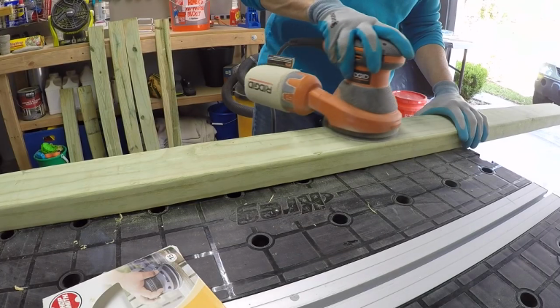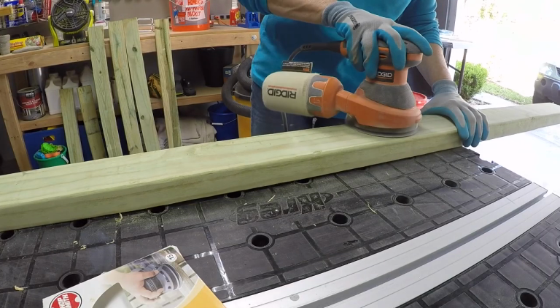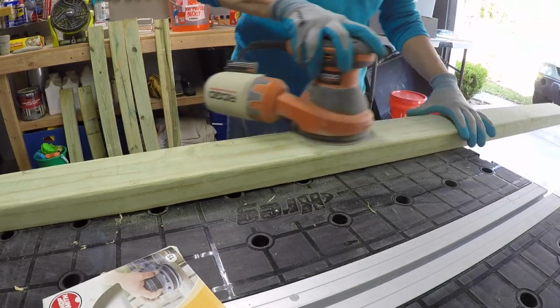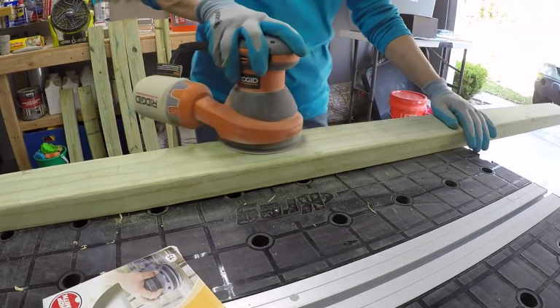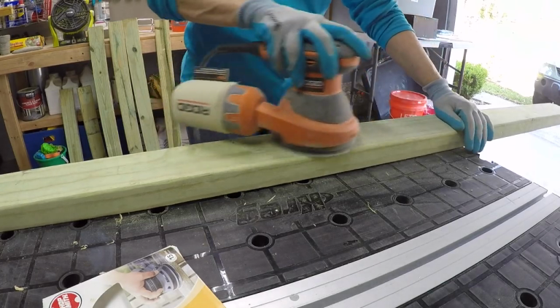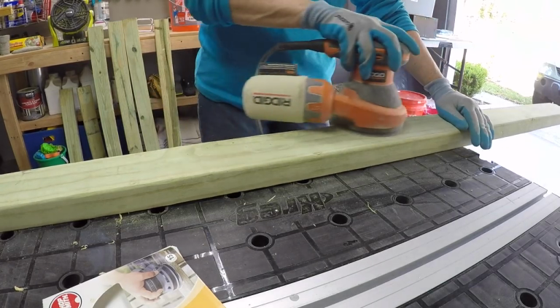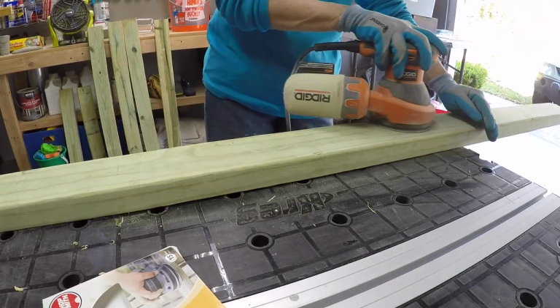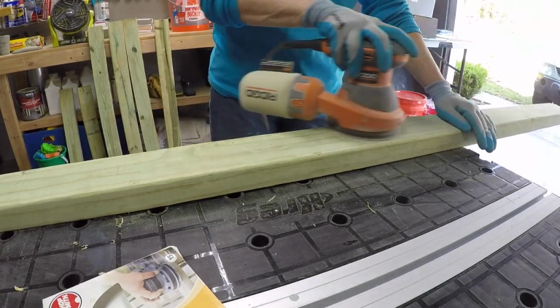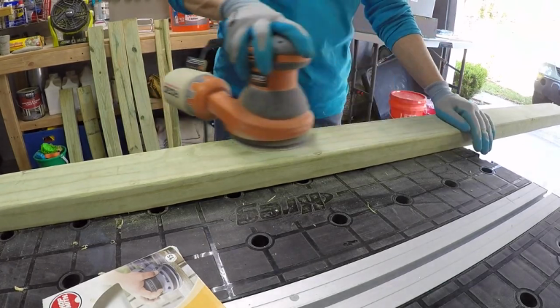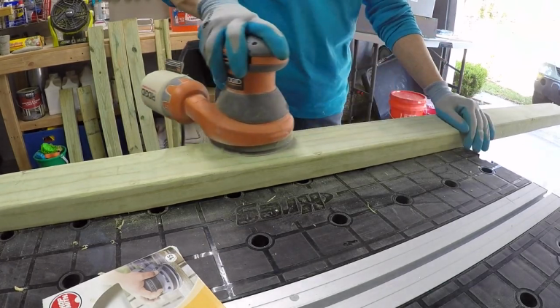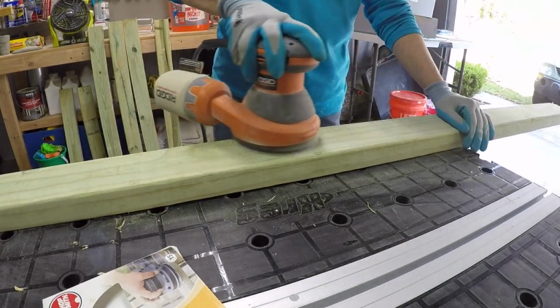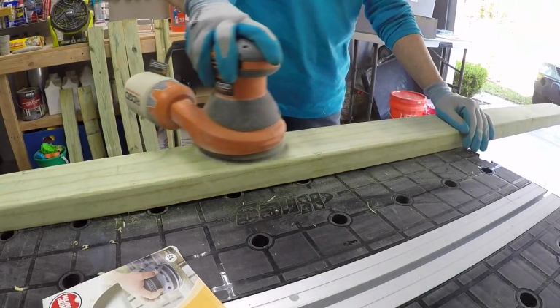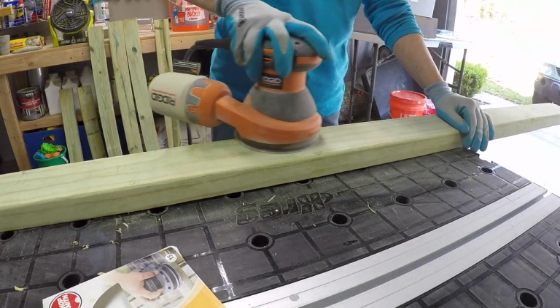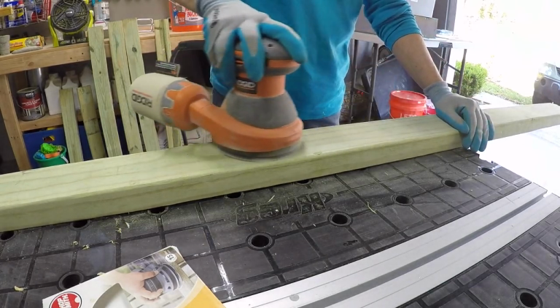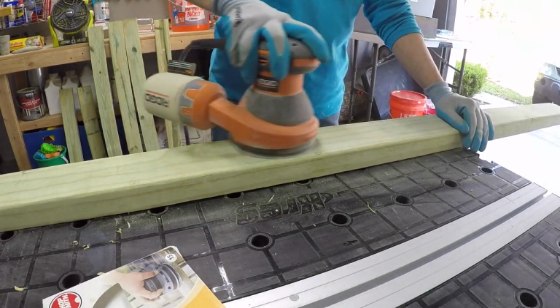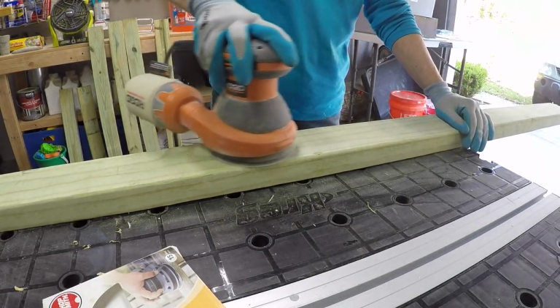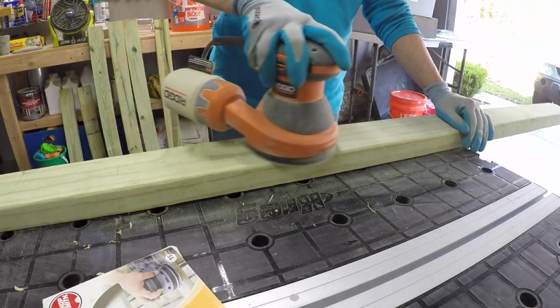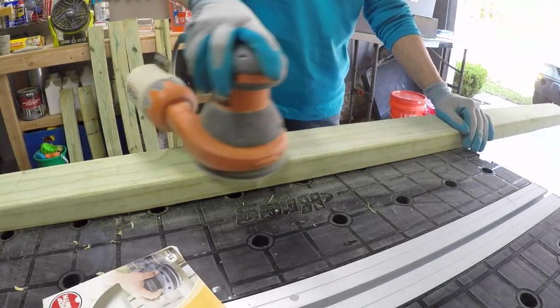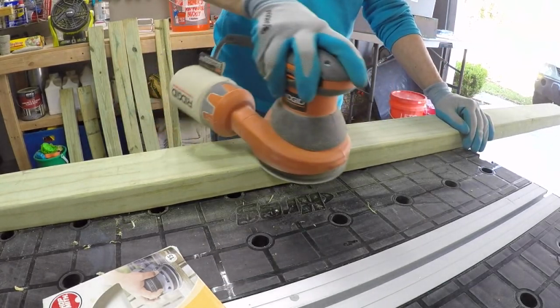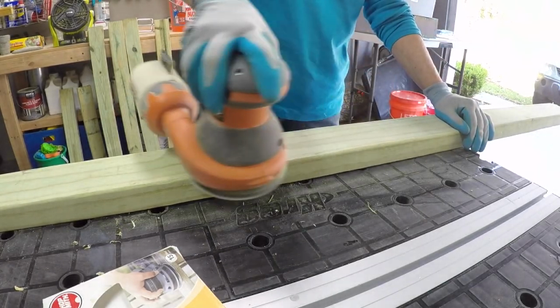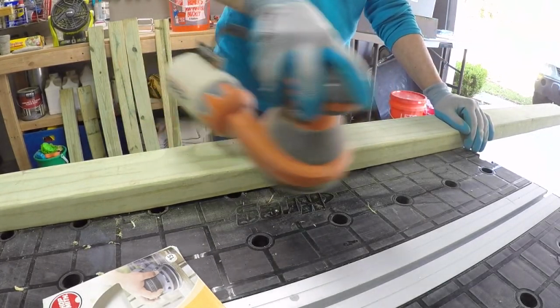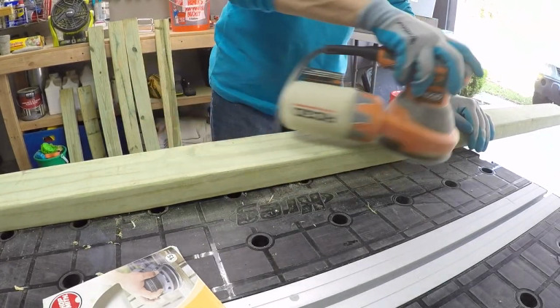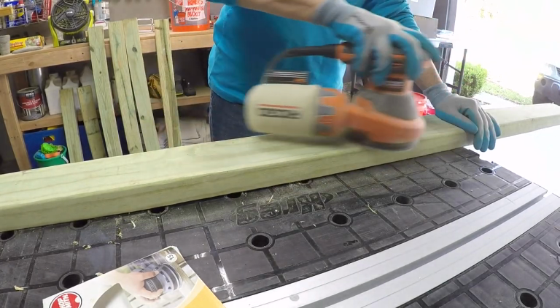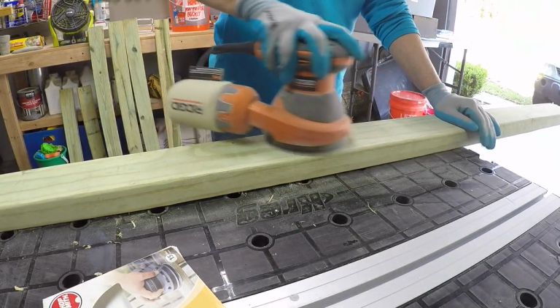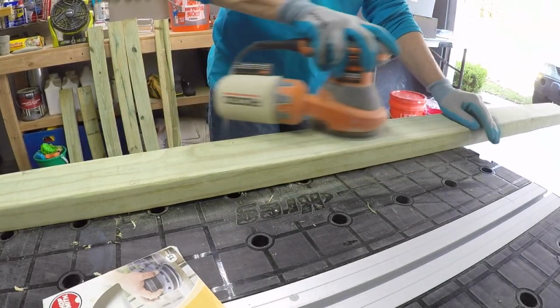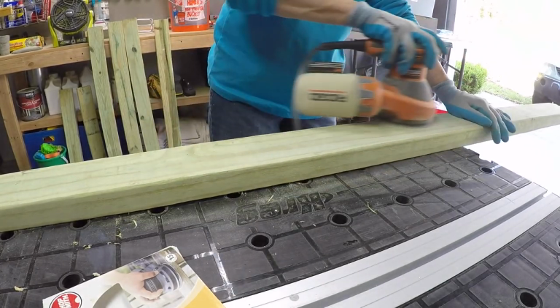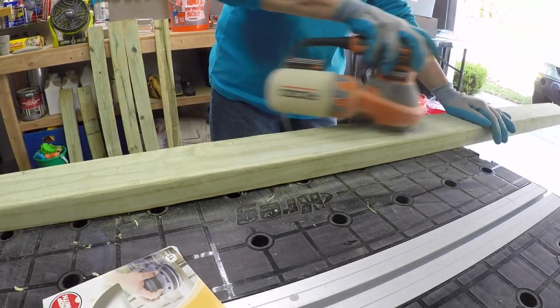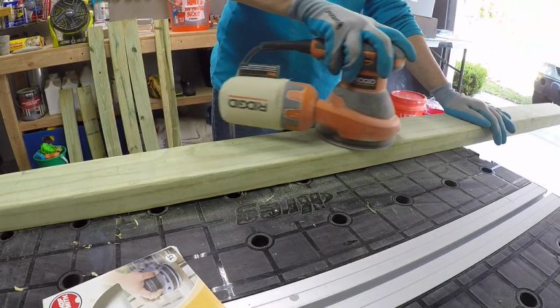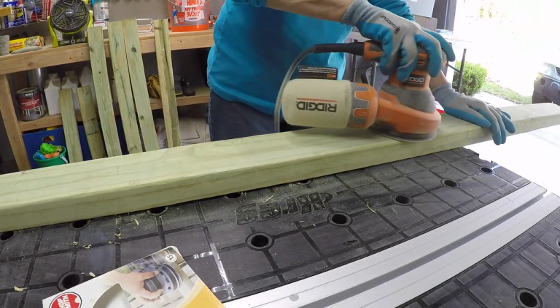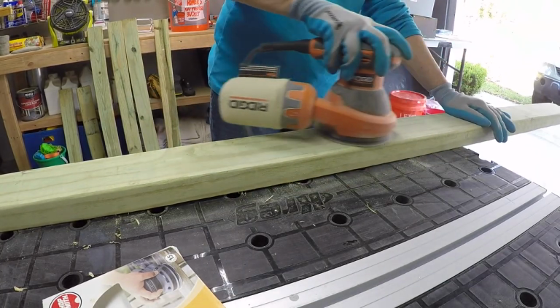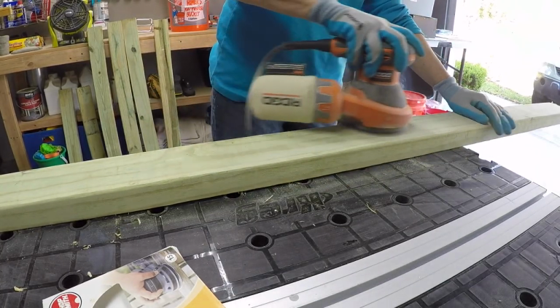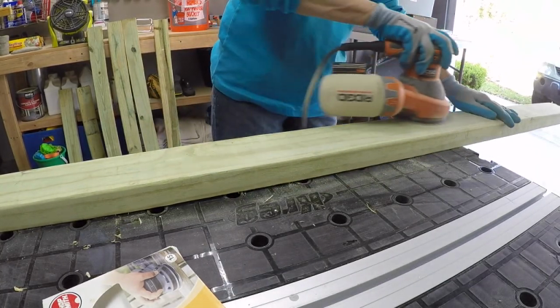Next, we sanded all the pieces, then primed with an outdoor primer and finished with a gray outdoor paint.